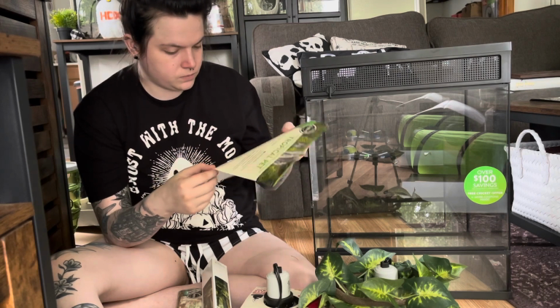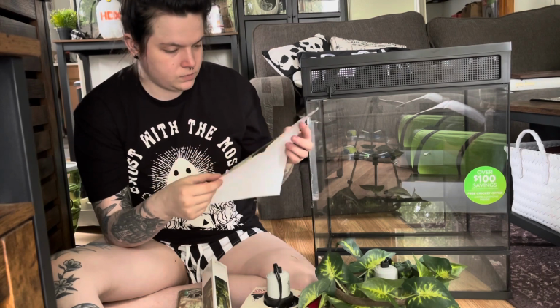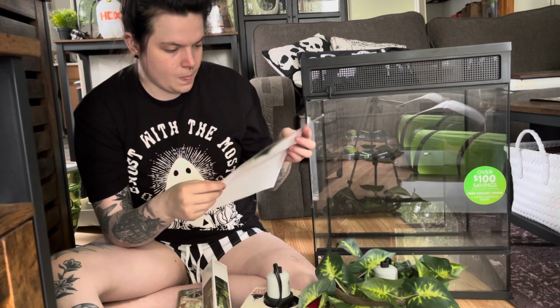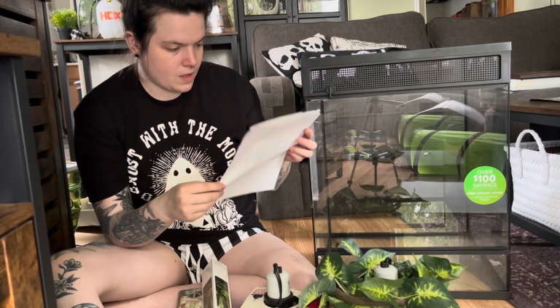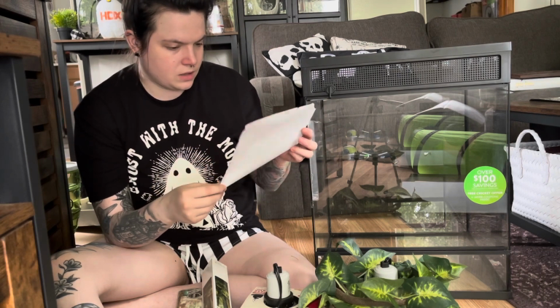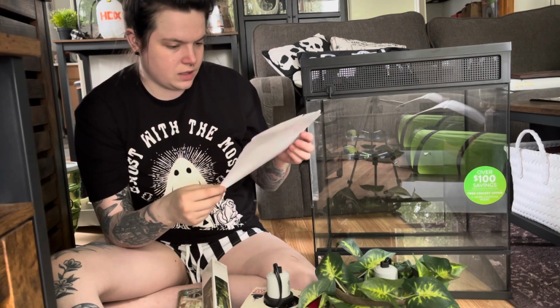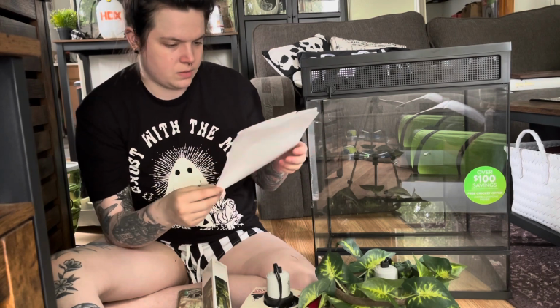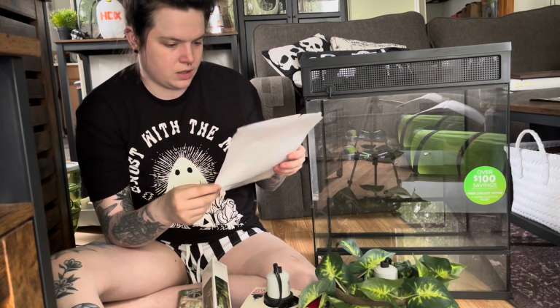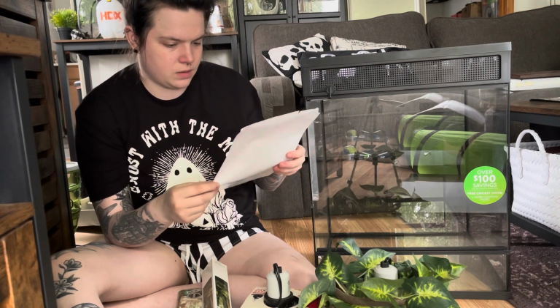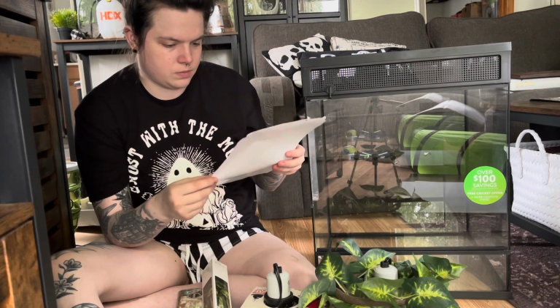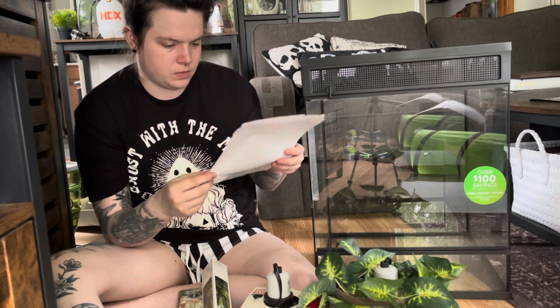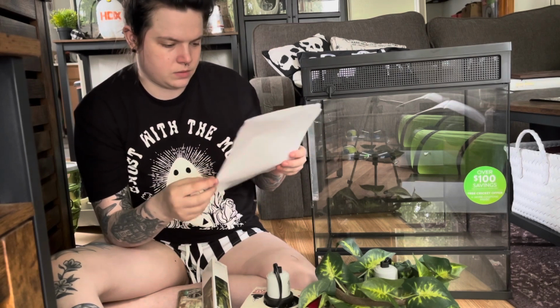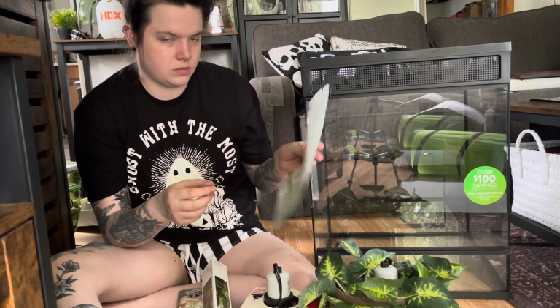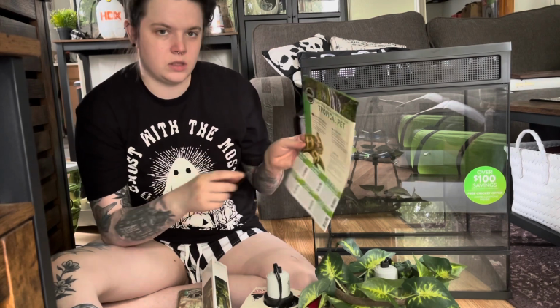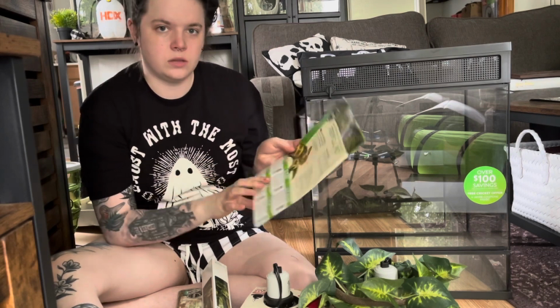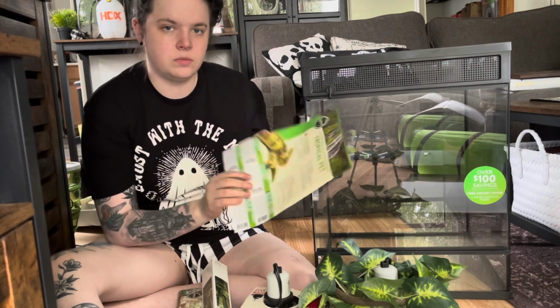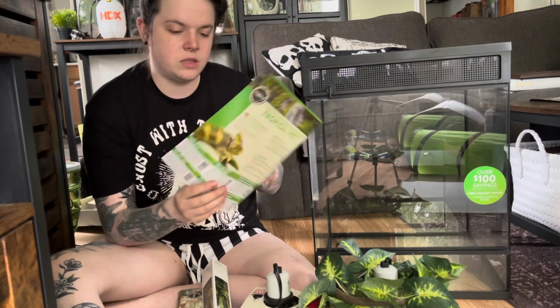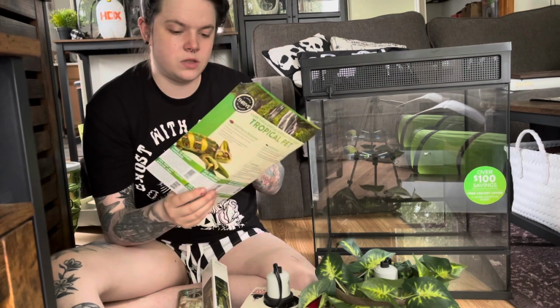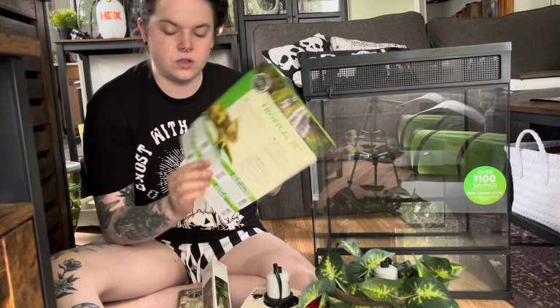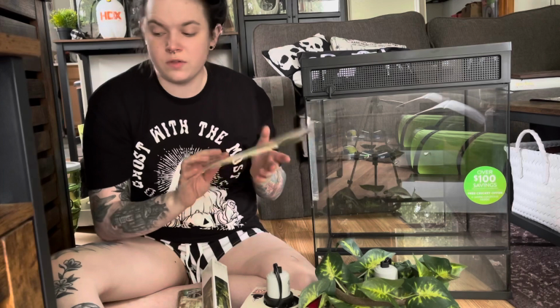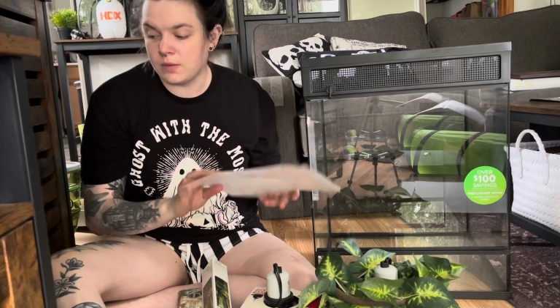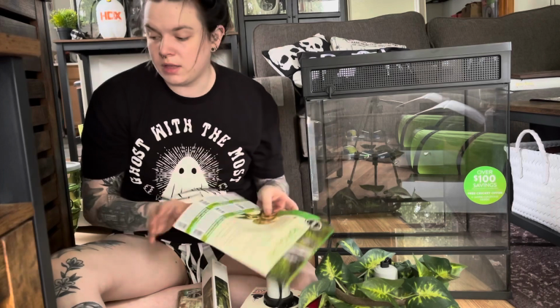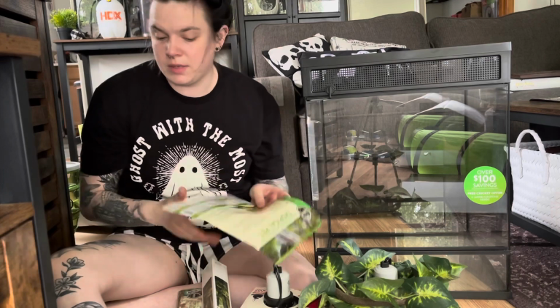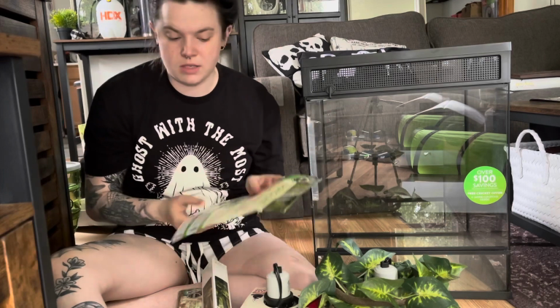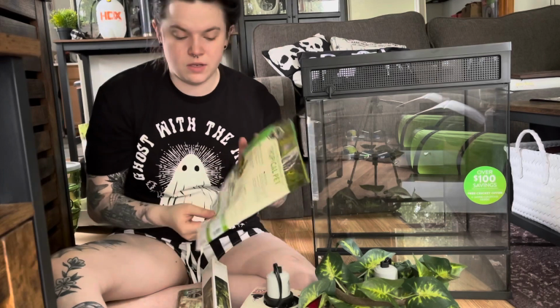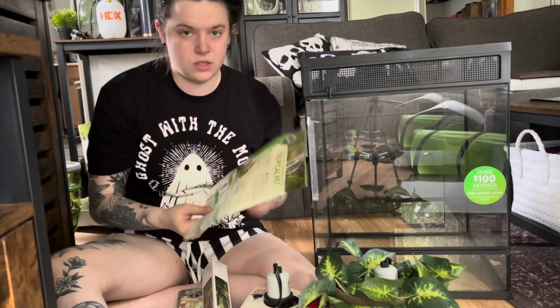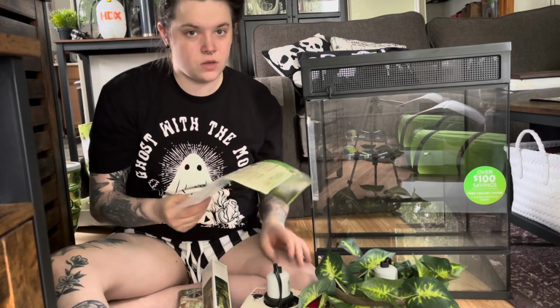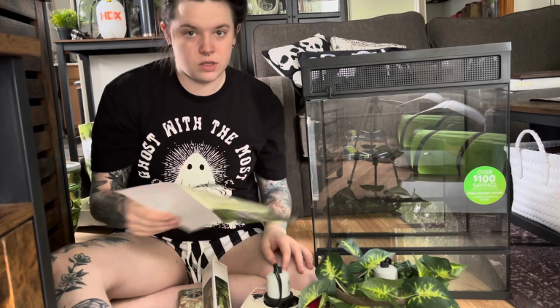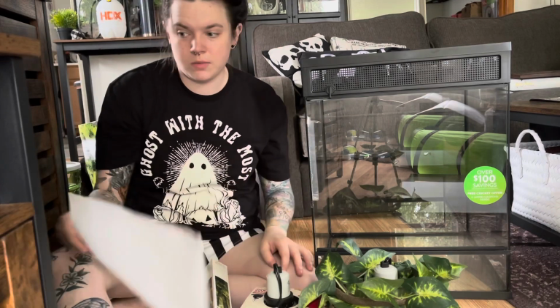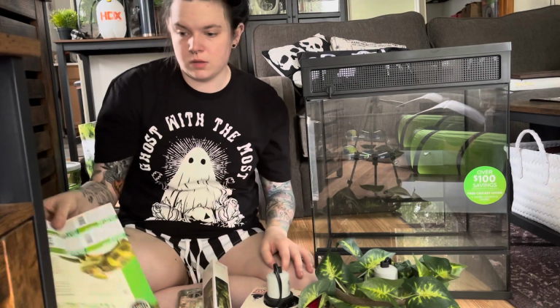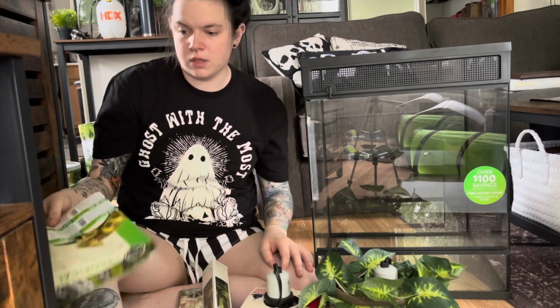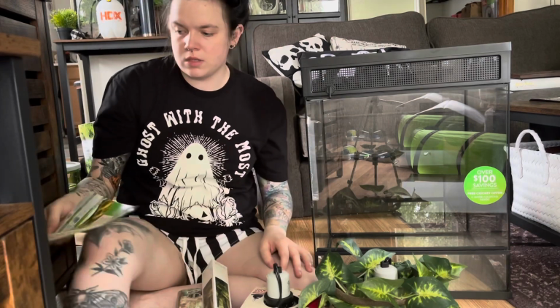I'm wondering if you can use more than one of these coupons at once, because my PetSmart is so far away it'd be nice to use them all in one trip. I'll have to ask.